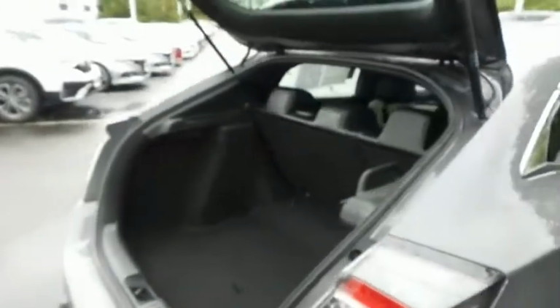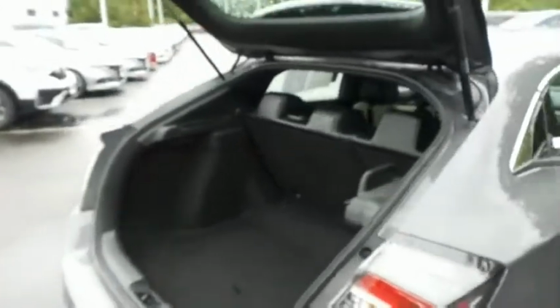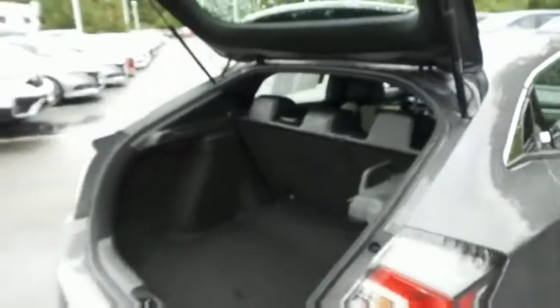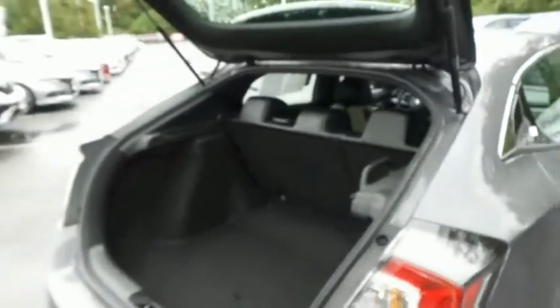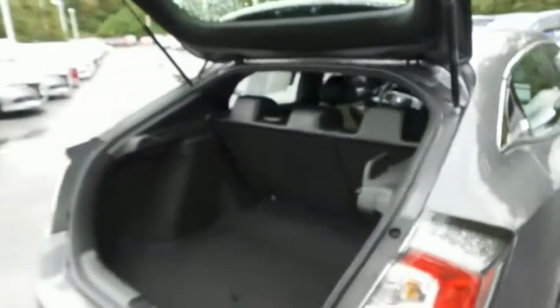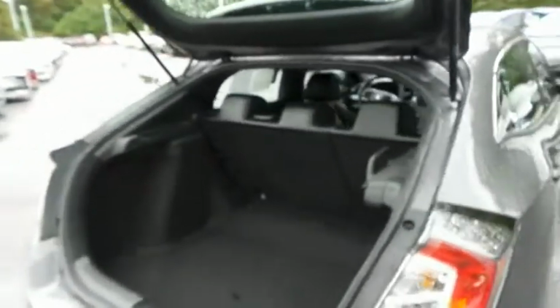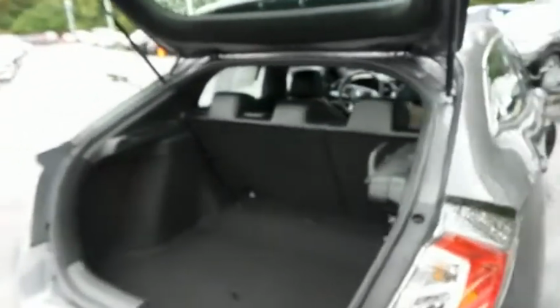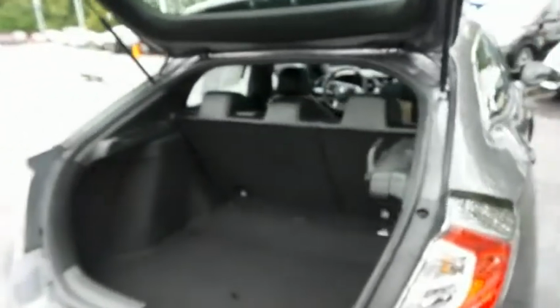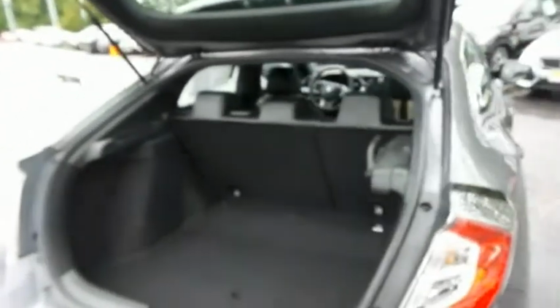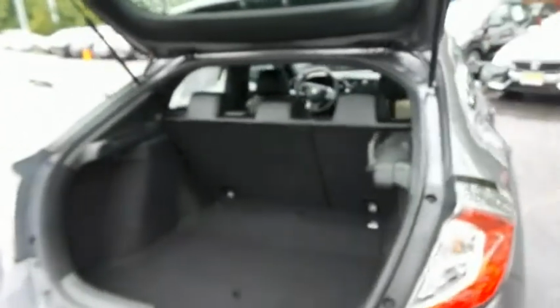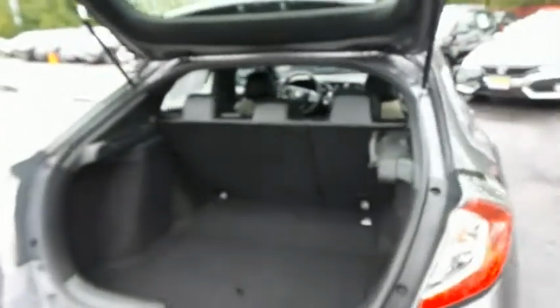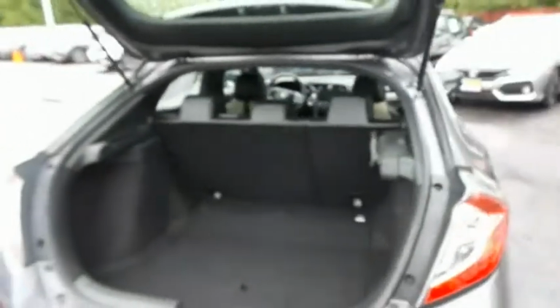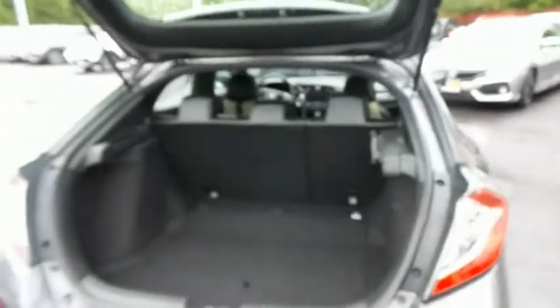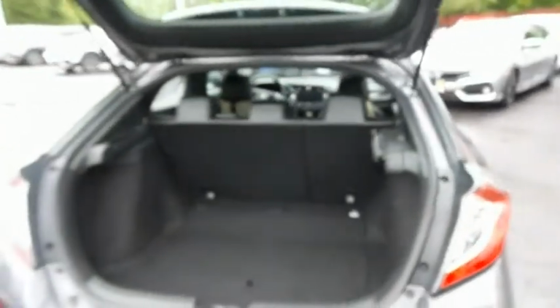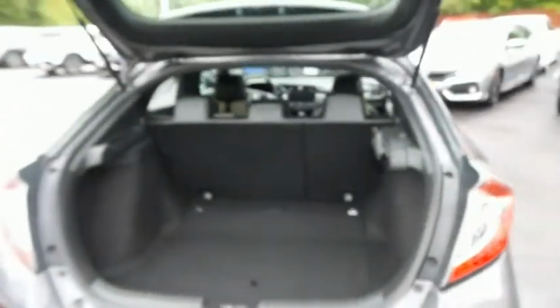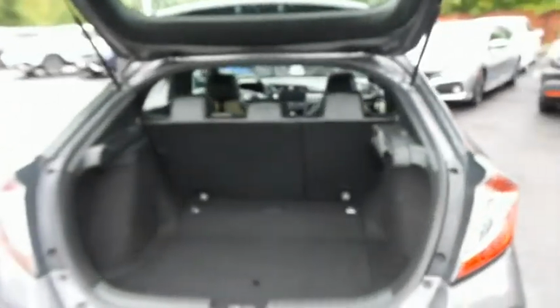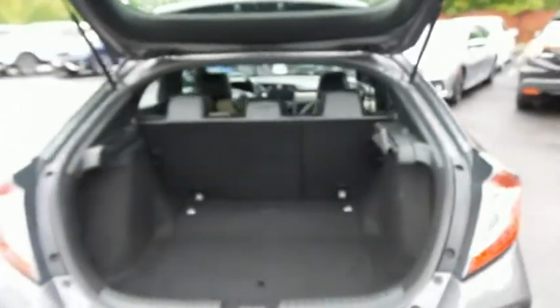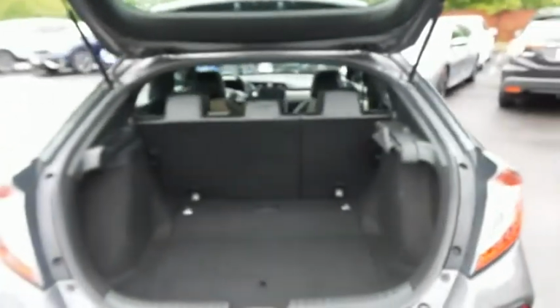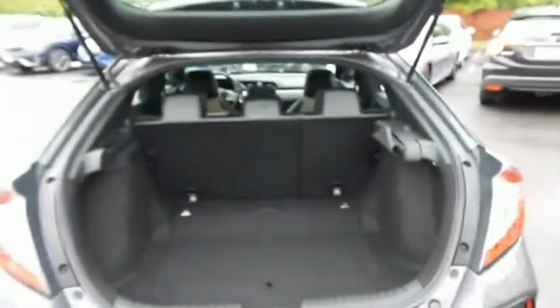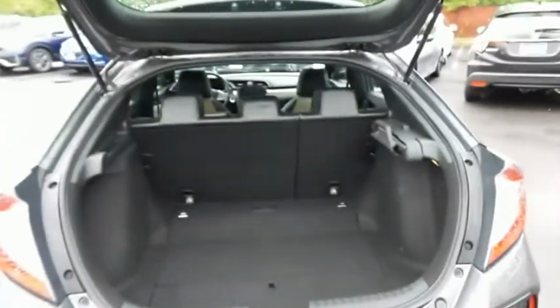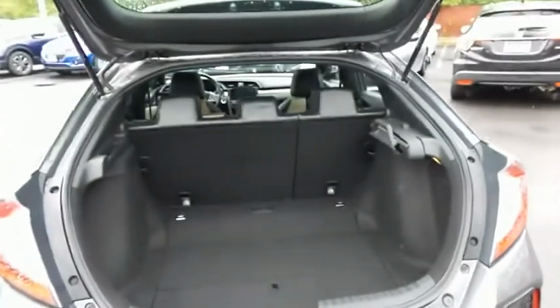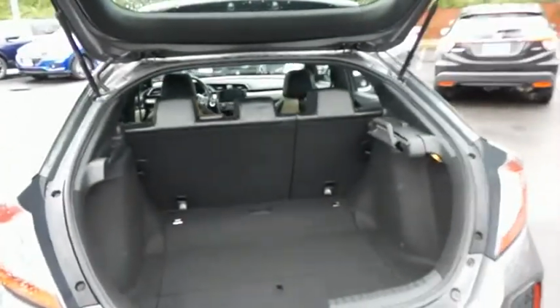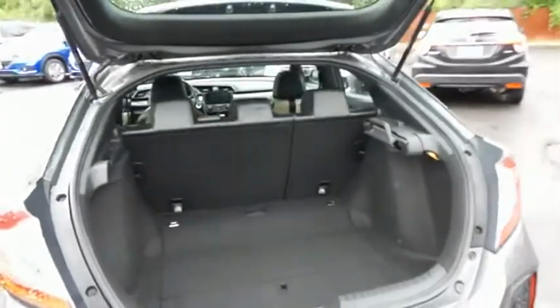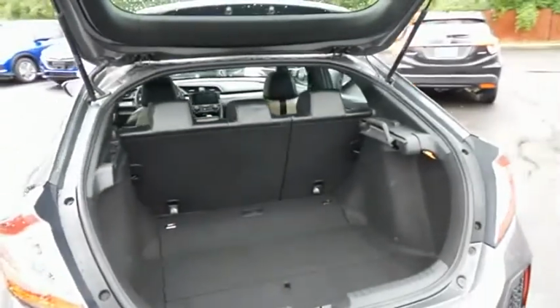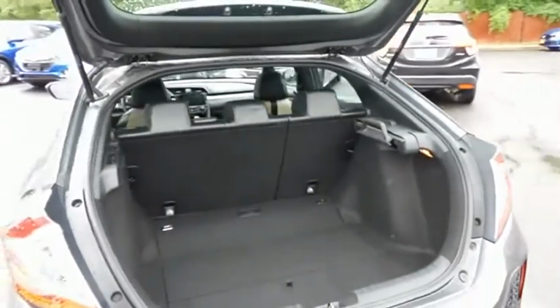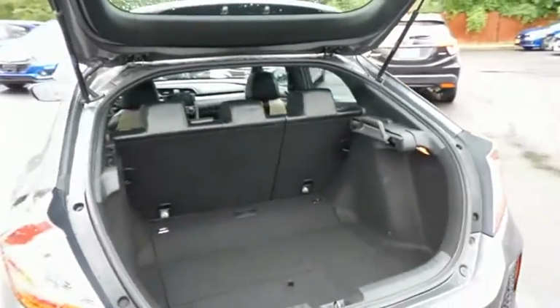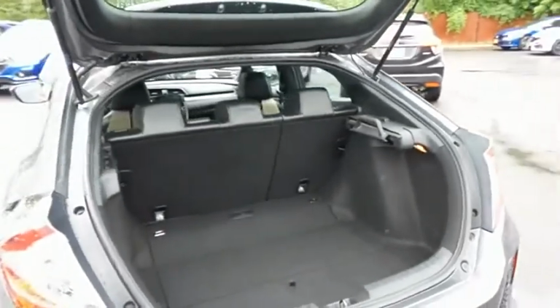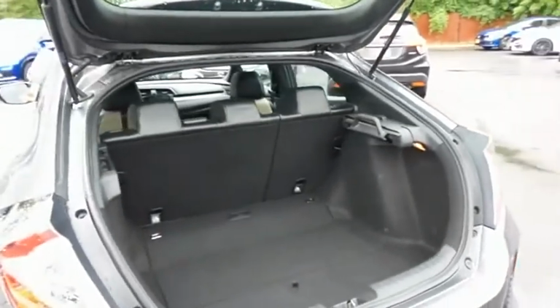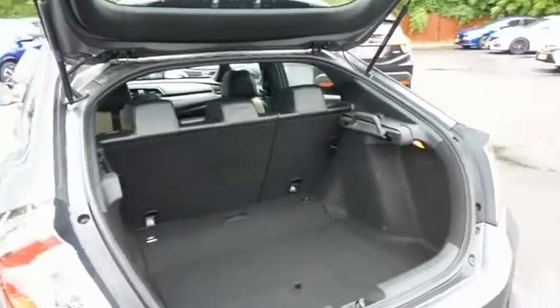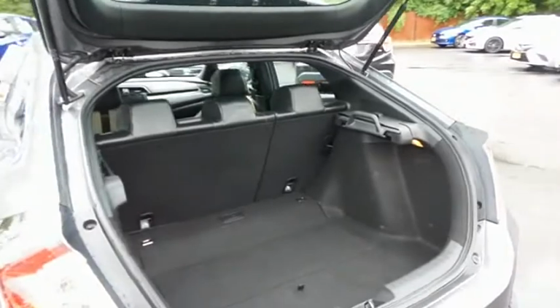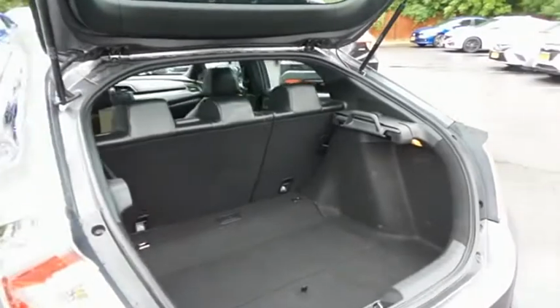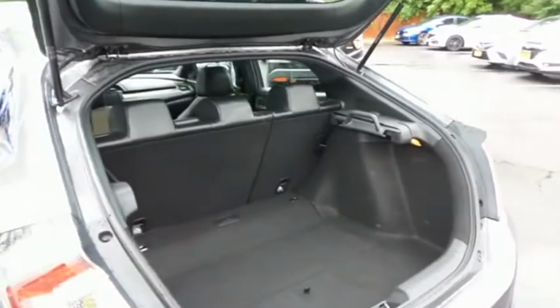This Civic offers plenty of rear cargo space in the hatch, complete with a cargo cover.